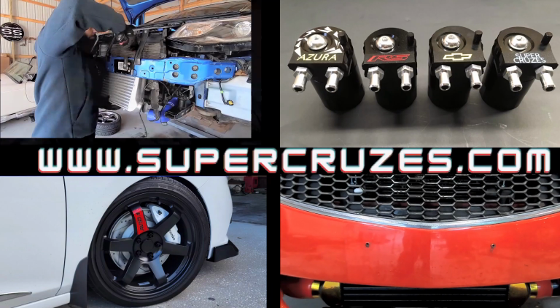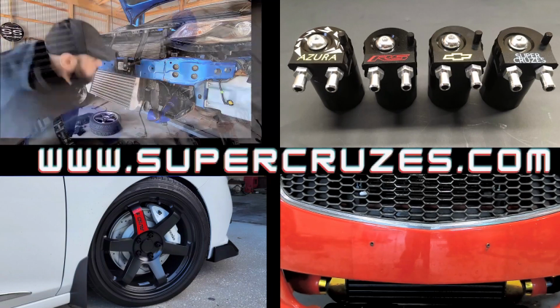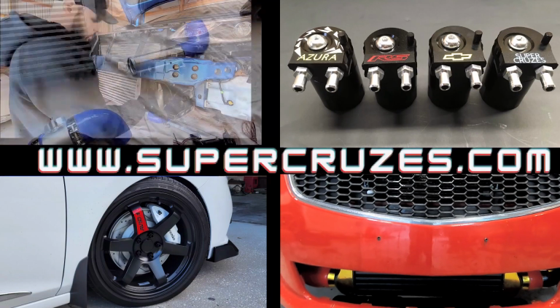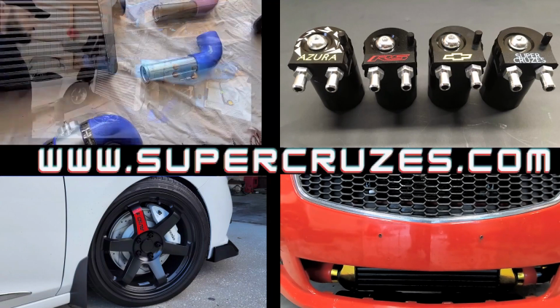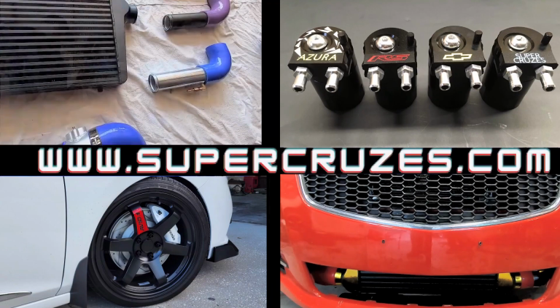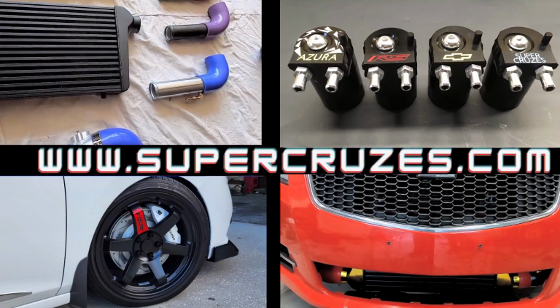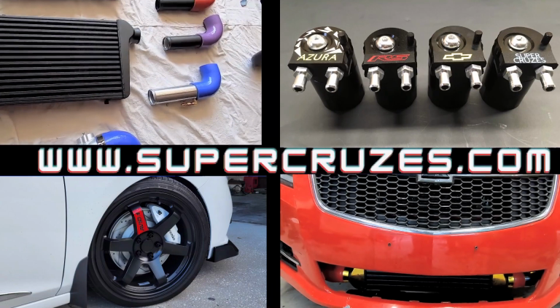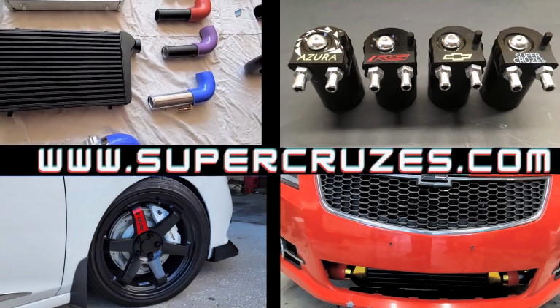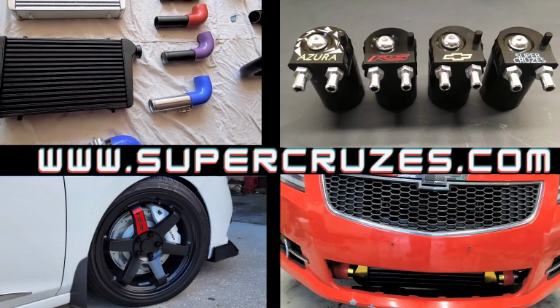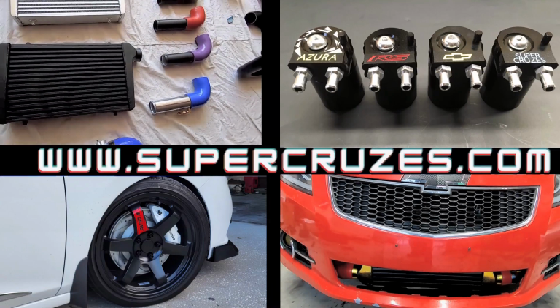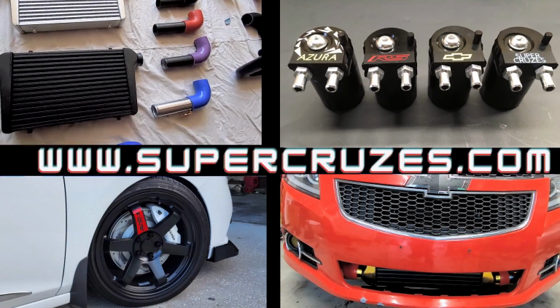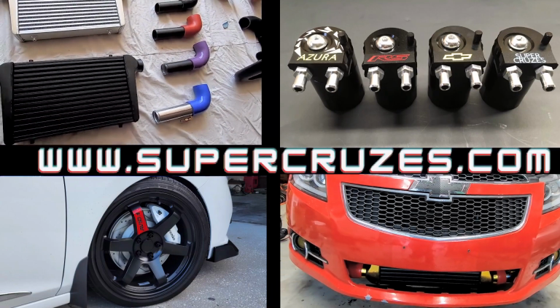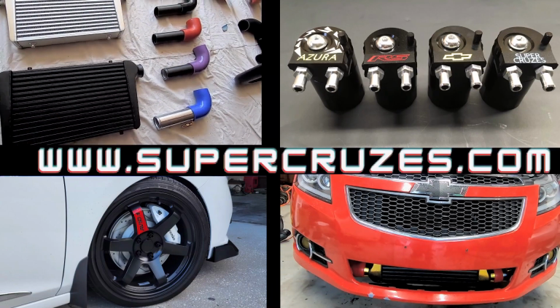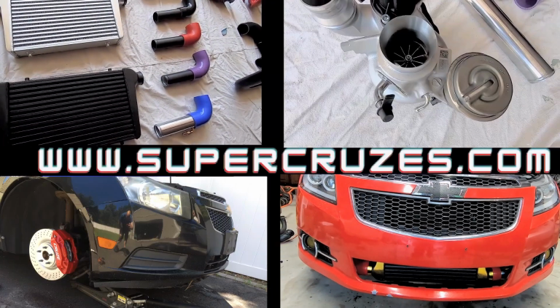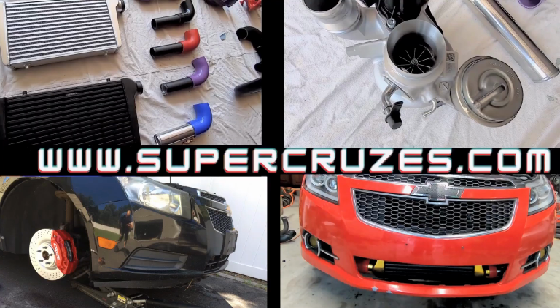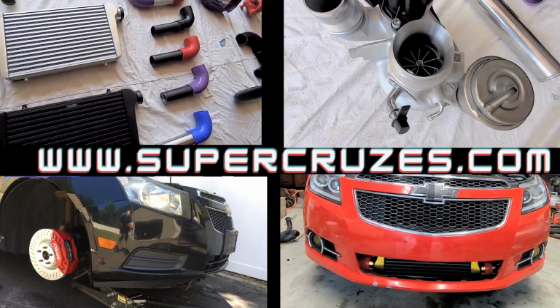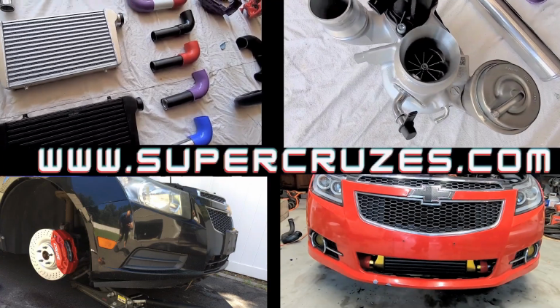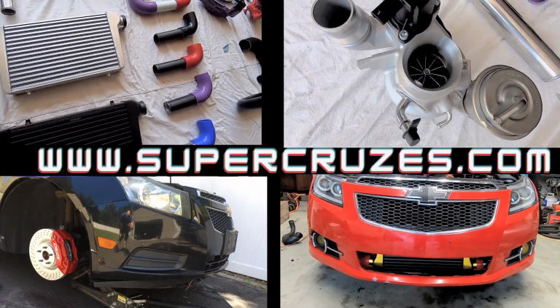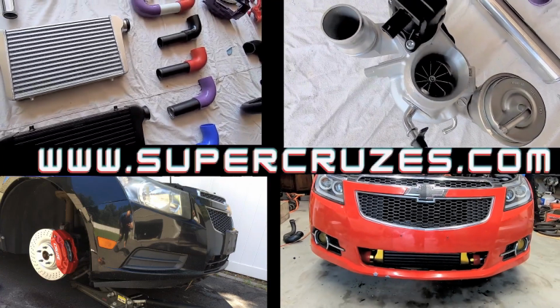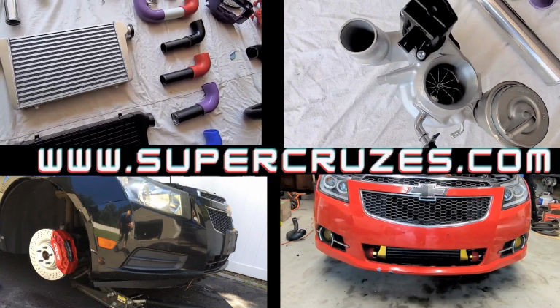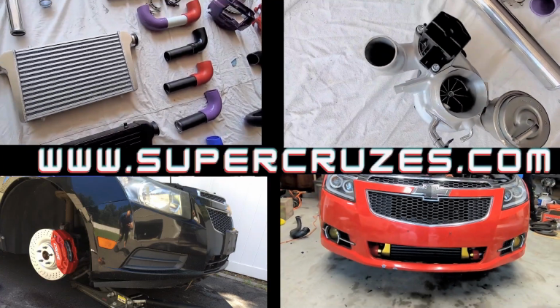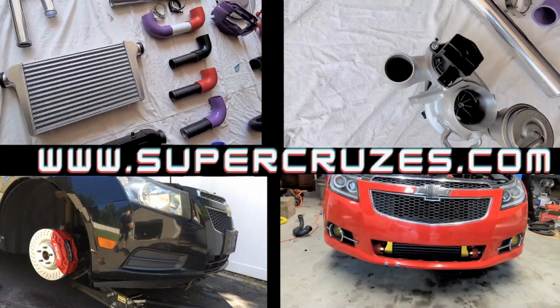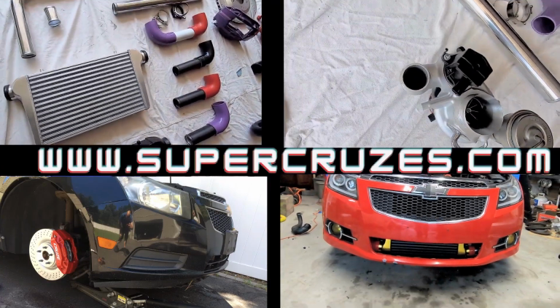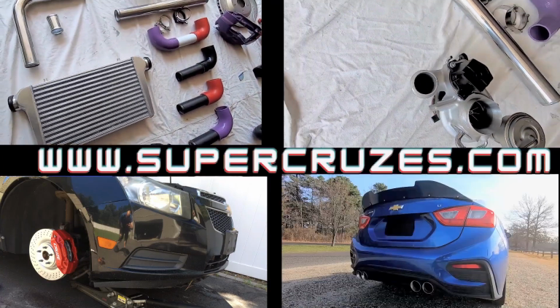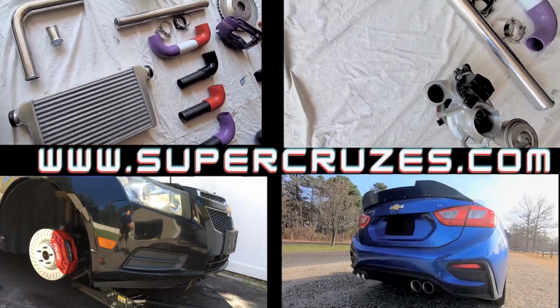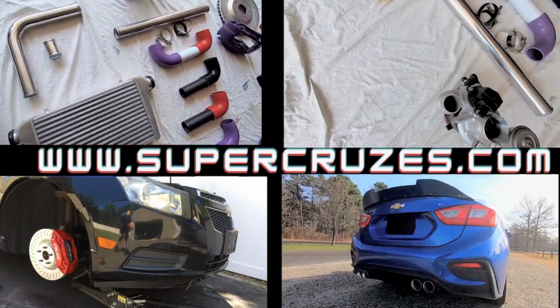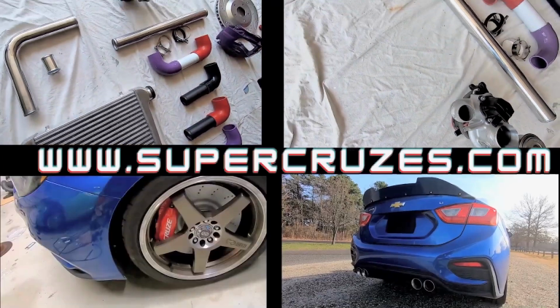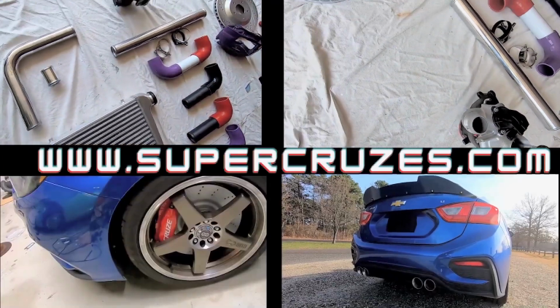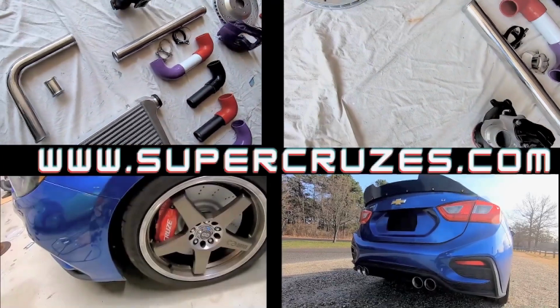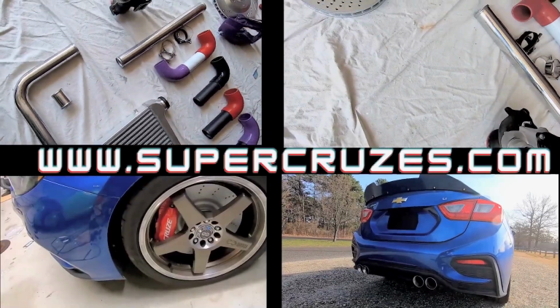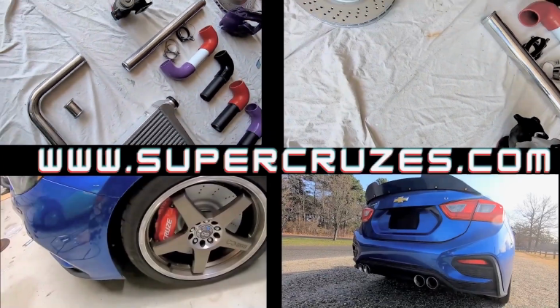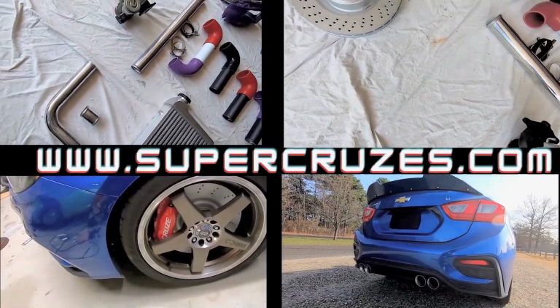Are you excited to find a website where you can get custom one-off parts for your Chevy Cruze? Go to supercruisers.com today so you can make your ride even better.